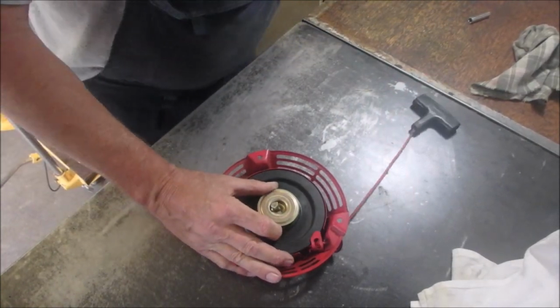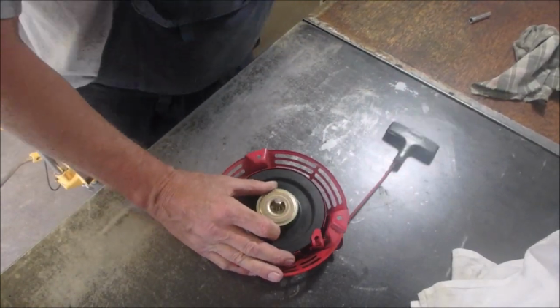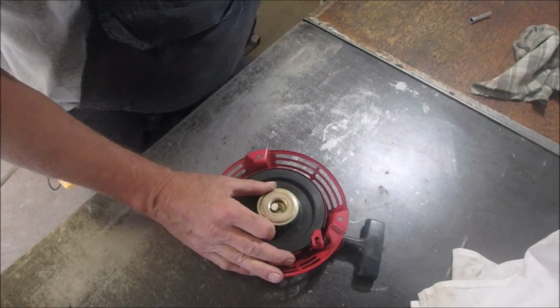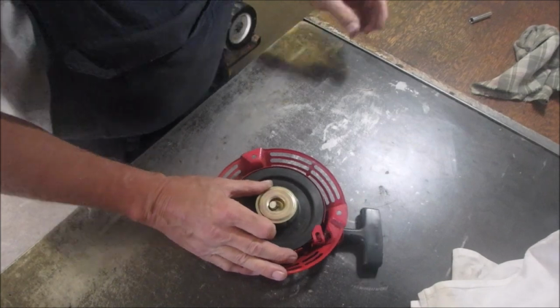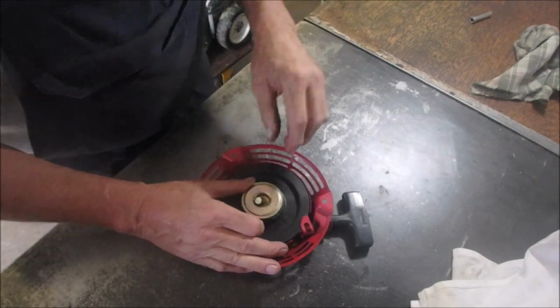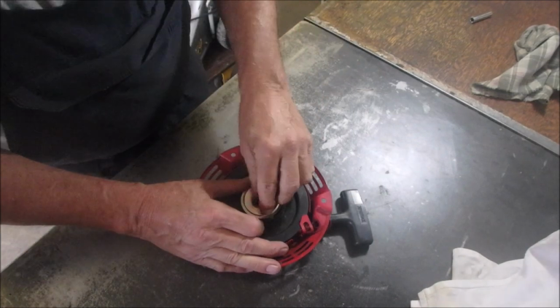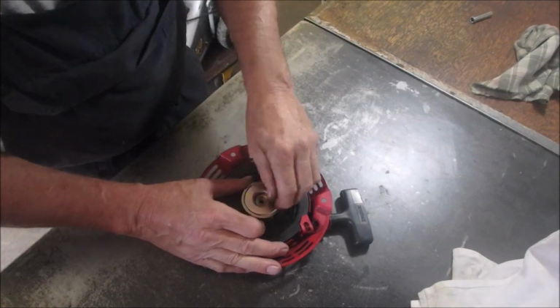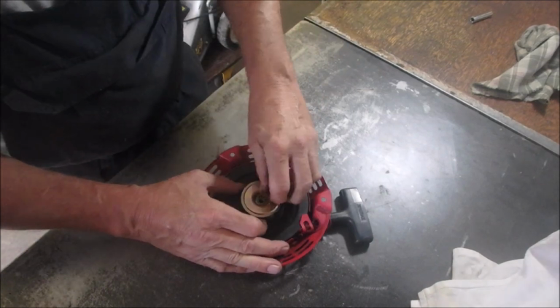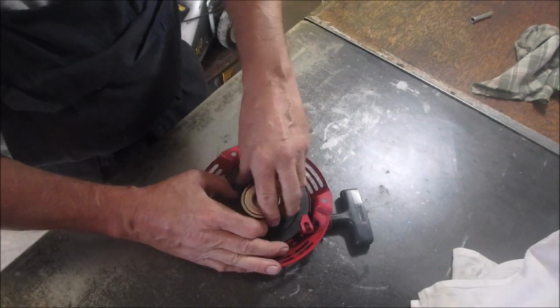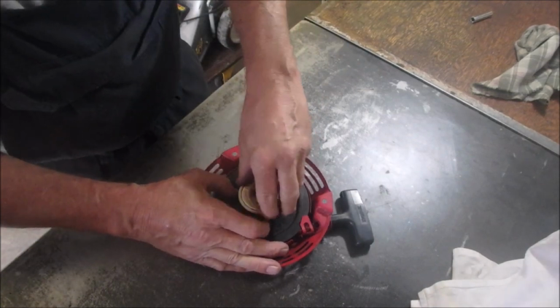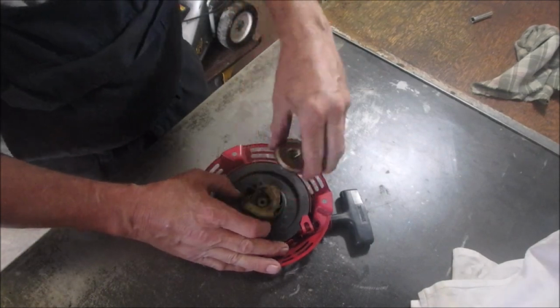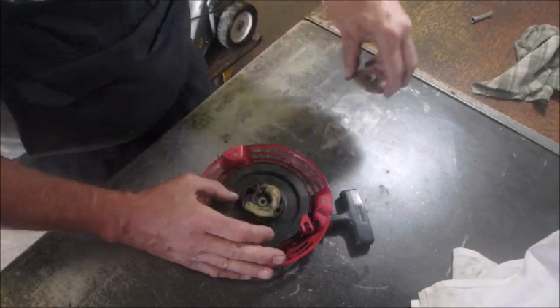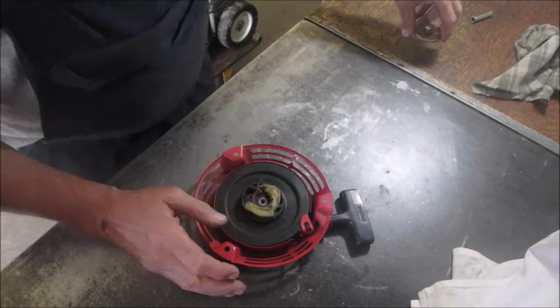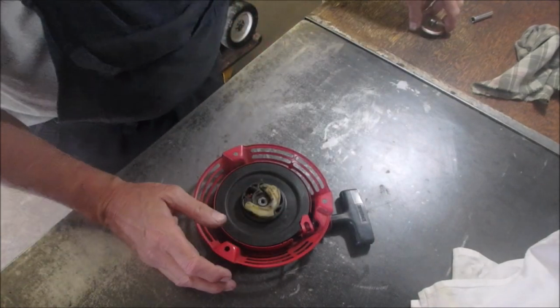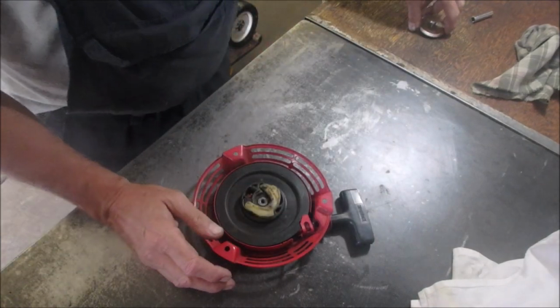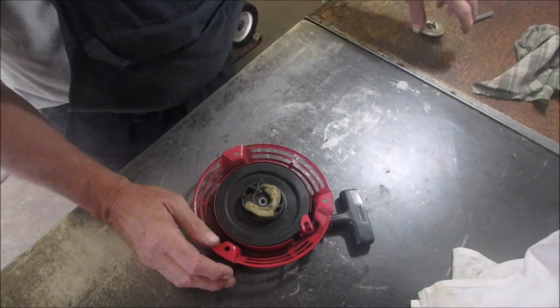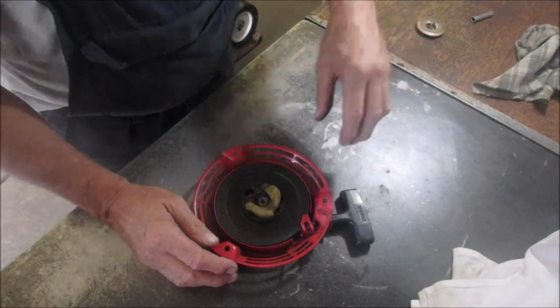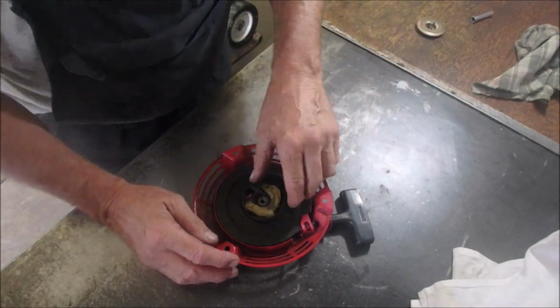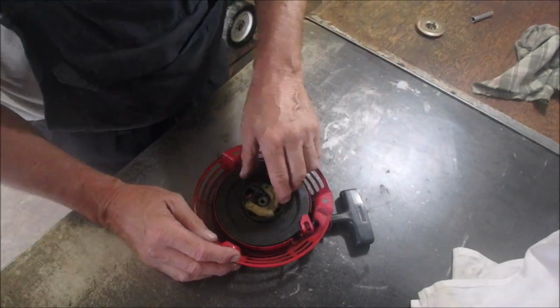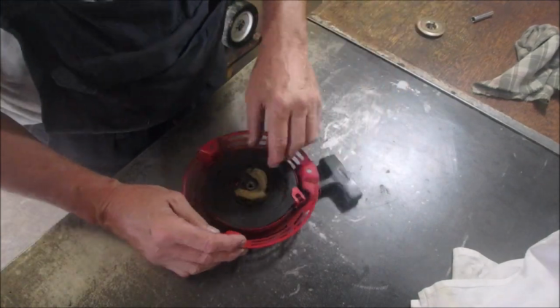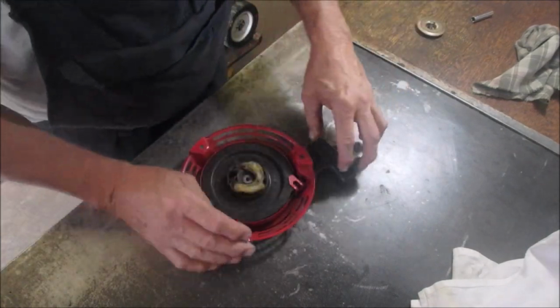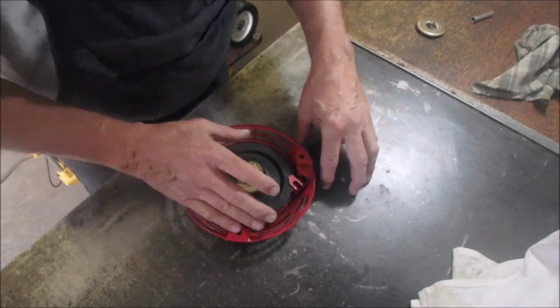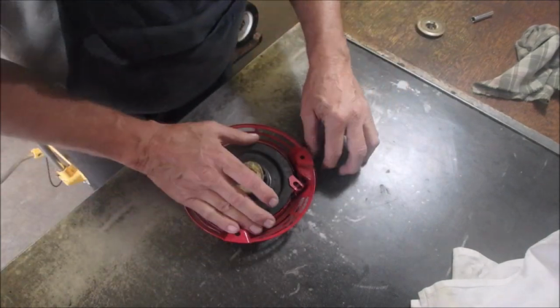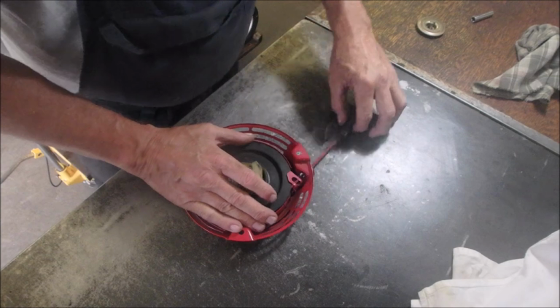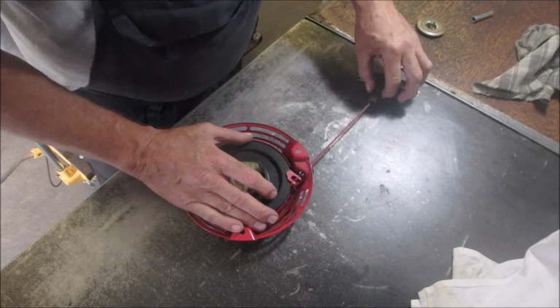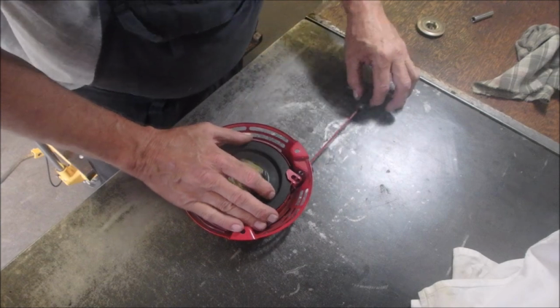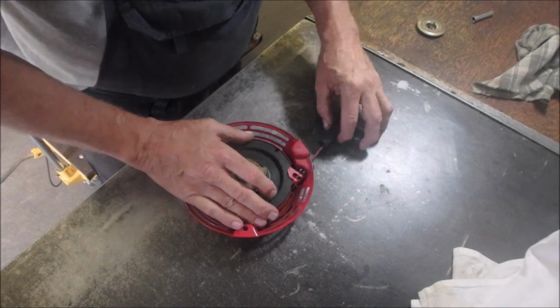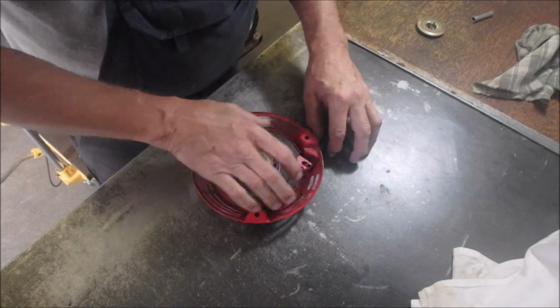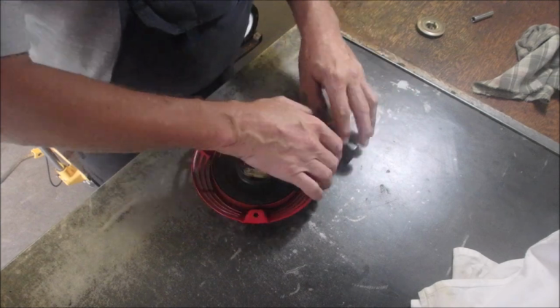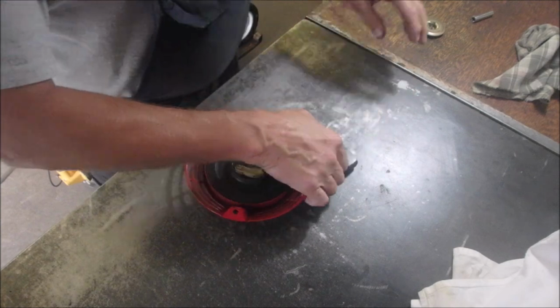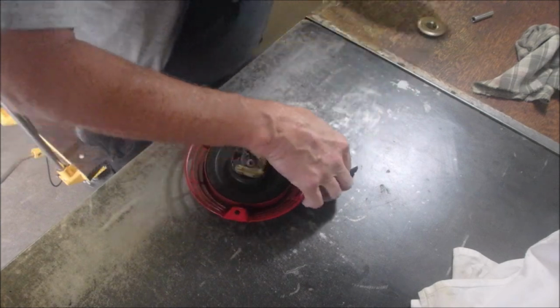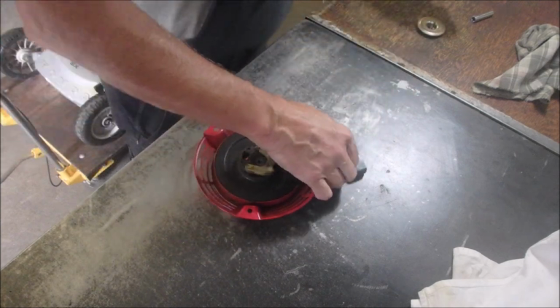There's lots of spring there. I'm gonna cut this.